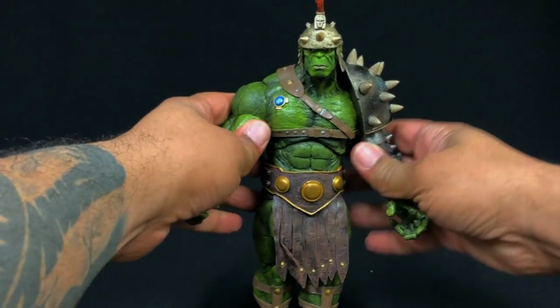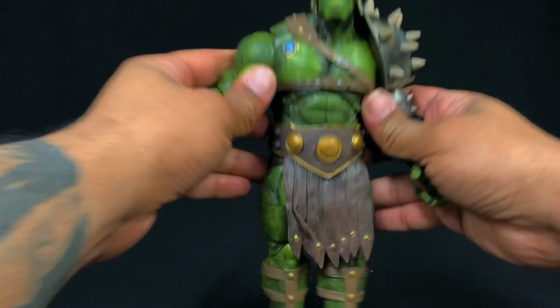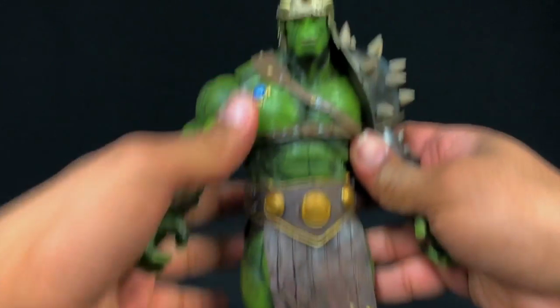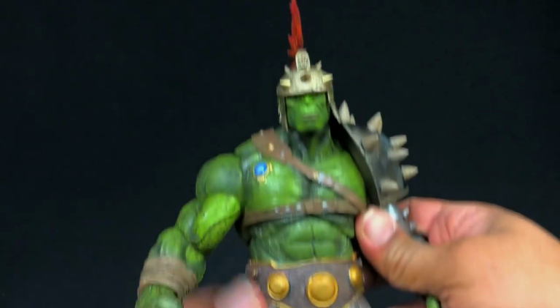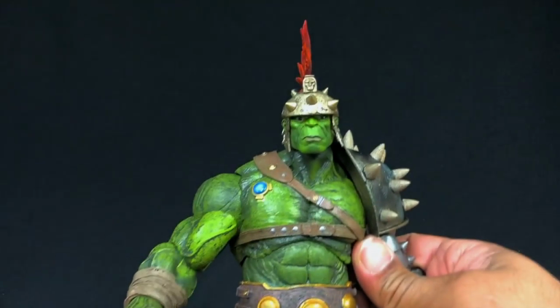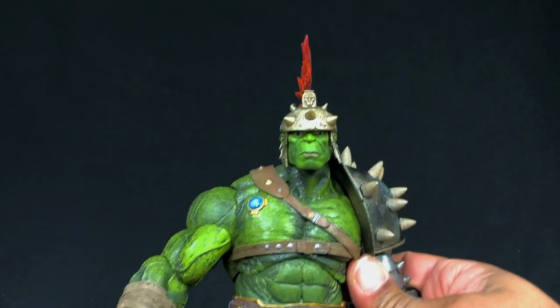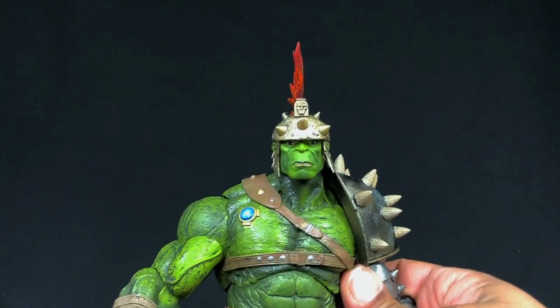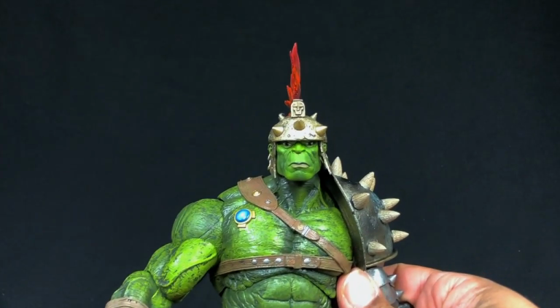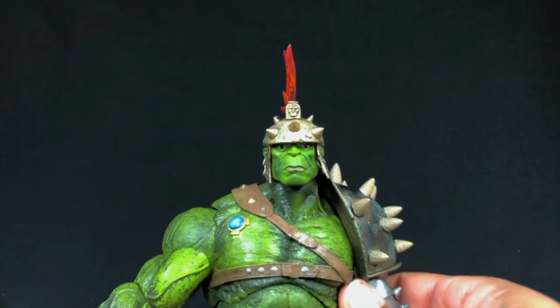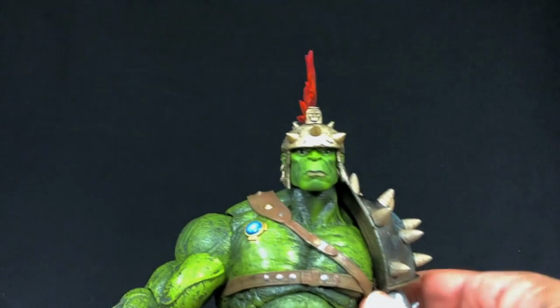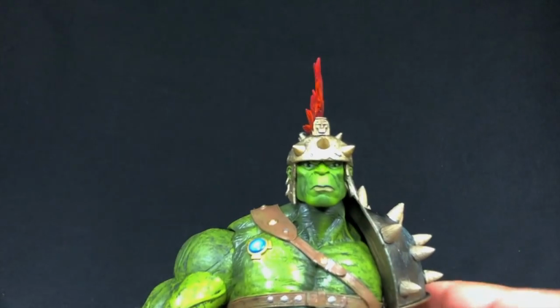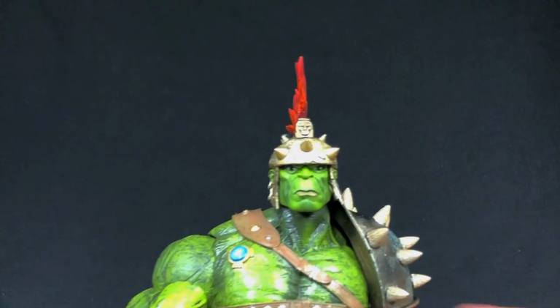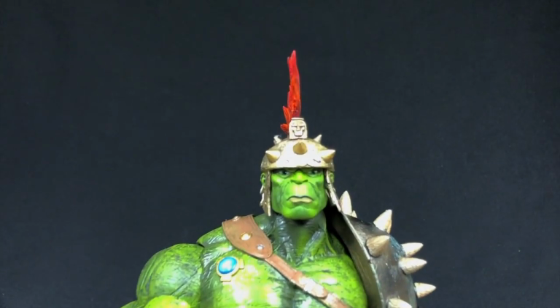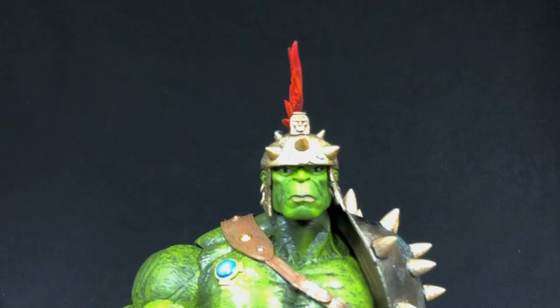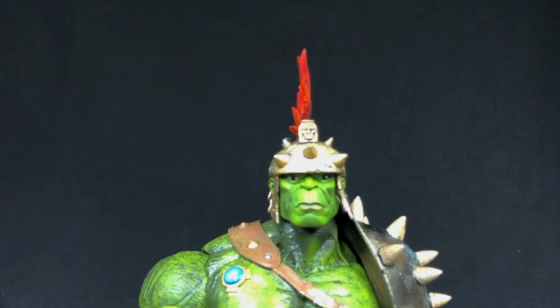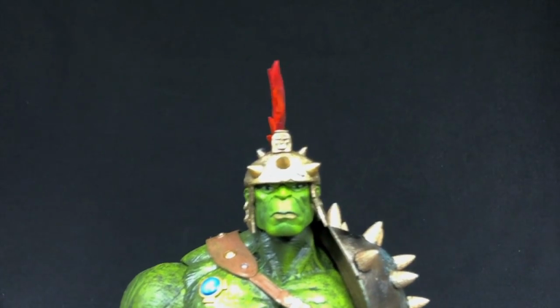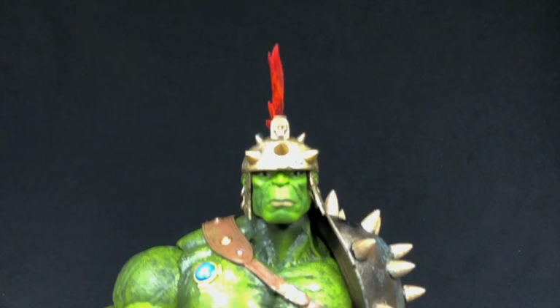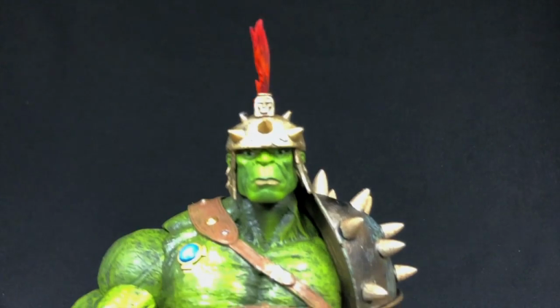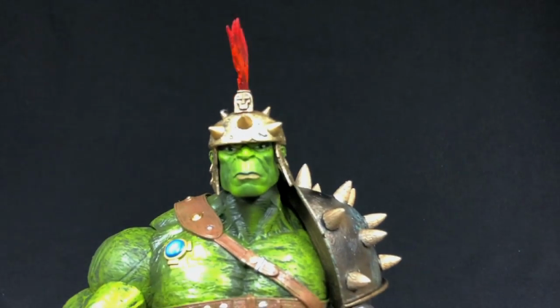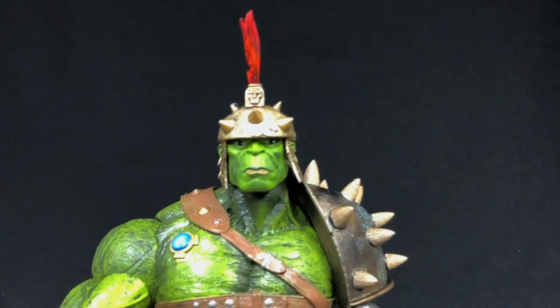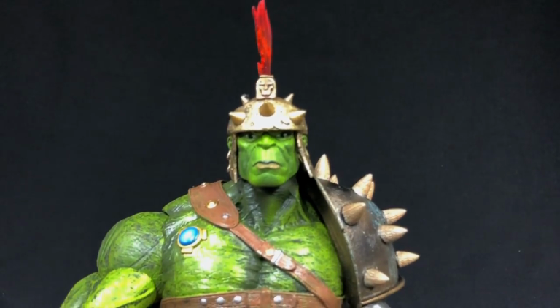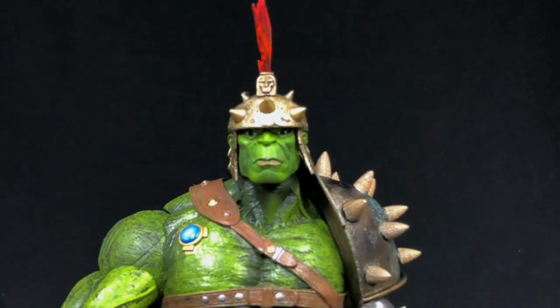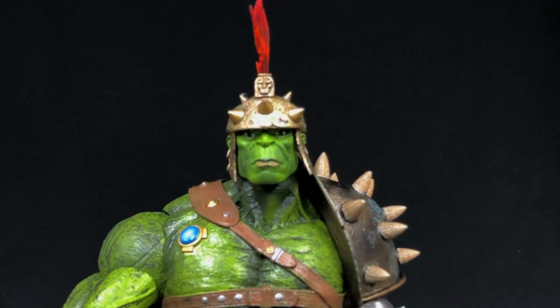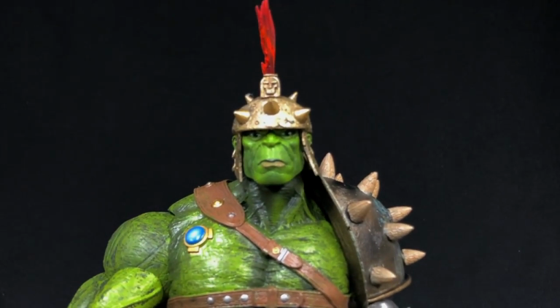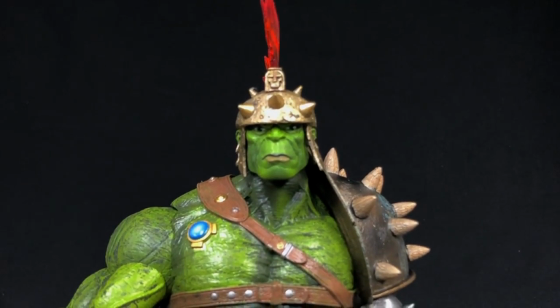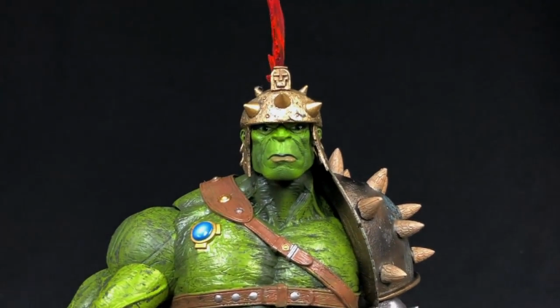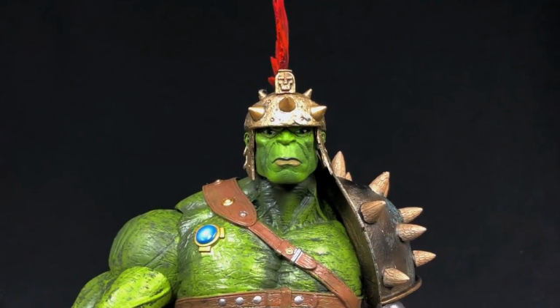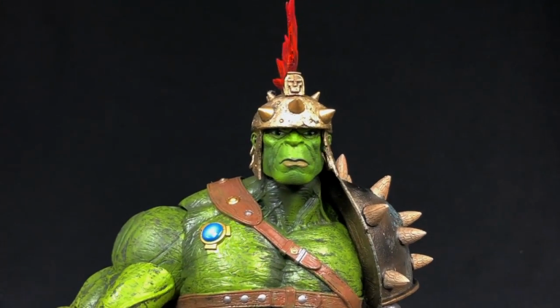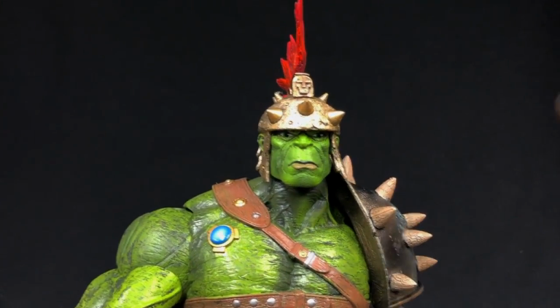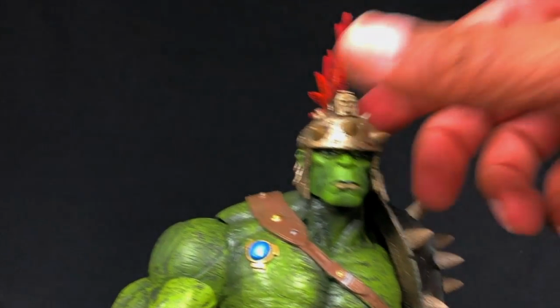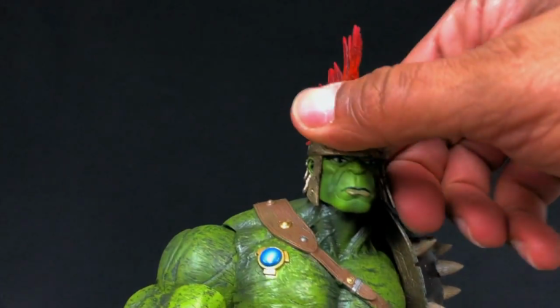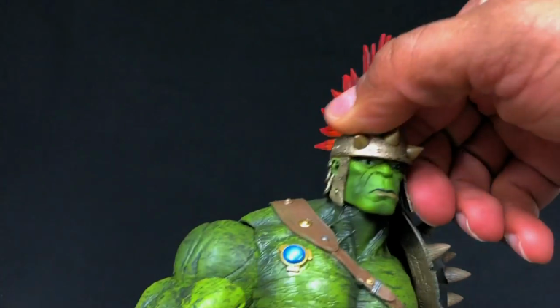Let's also look at the face — great work on the face.